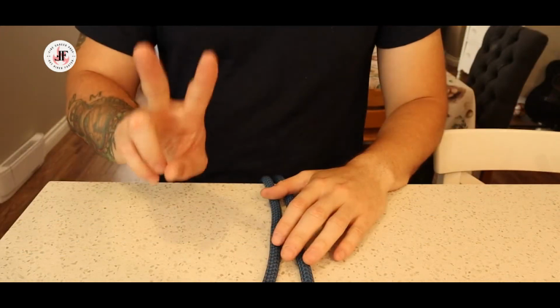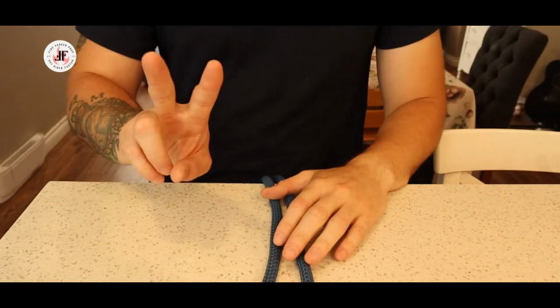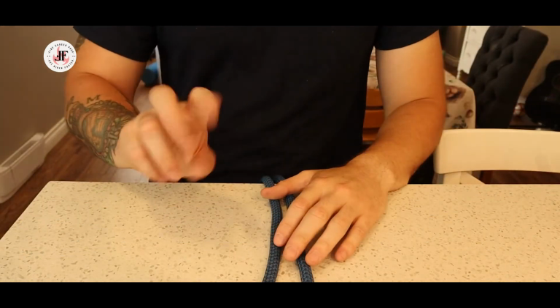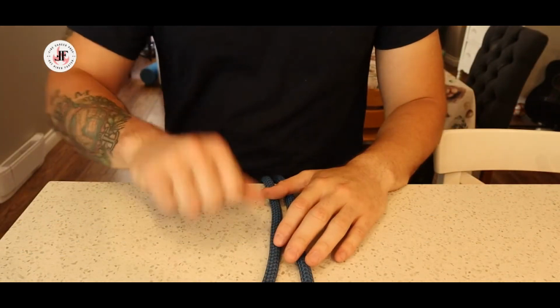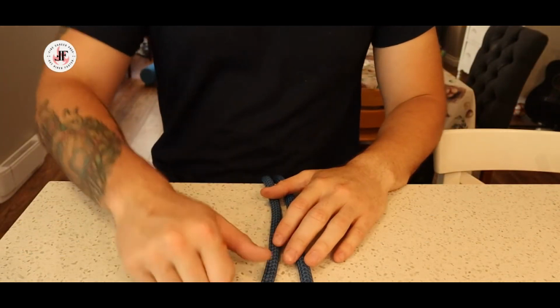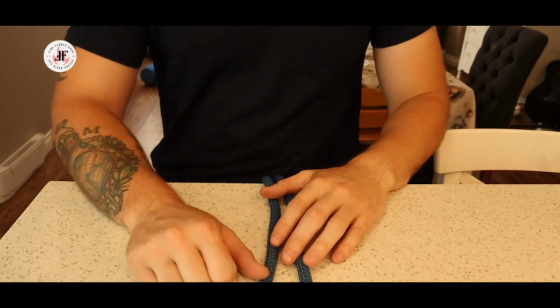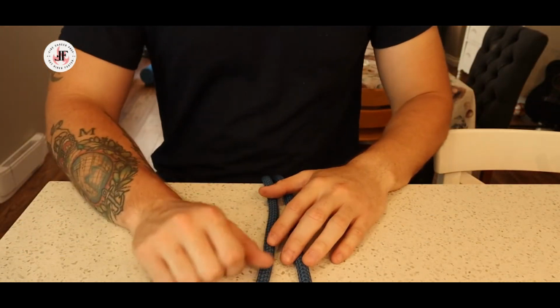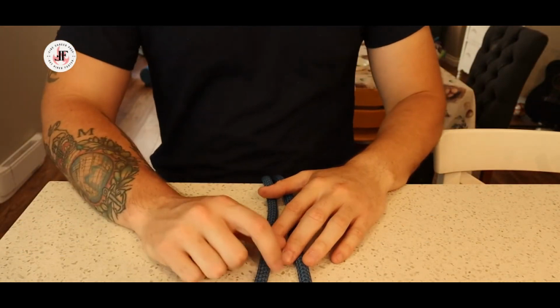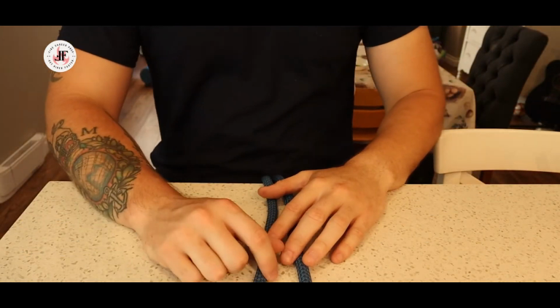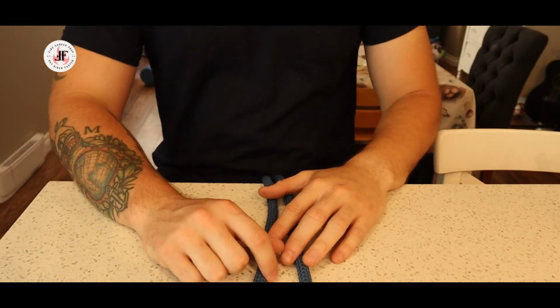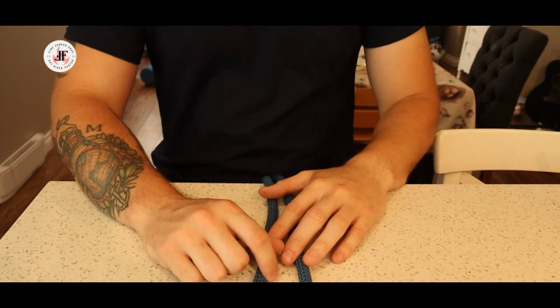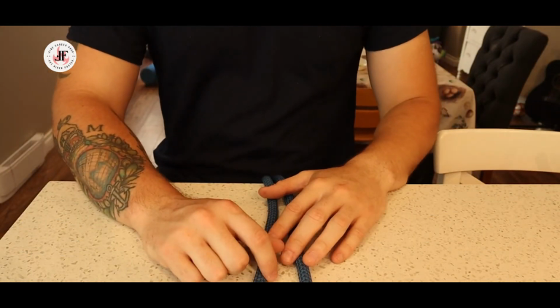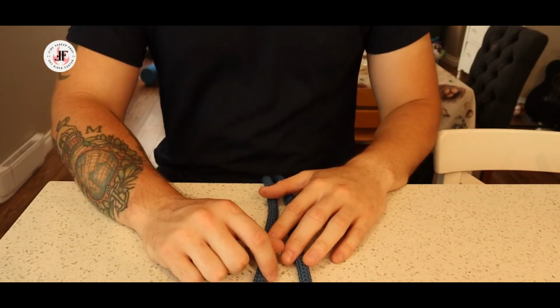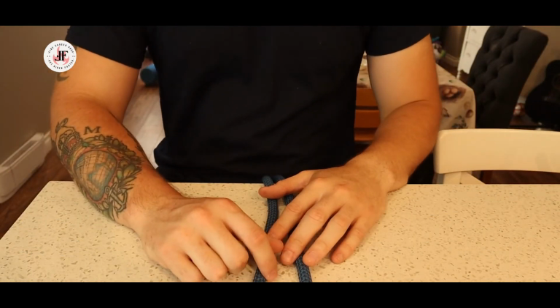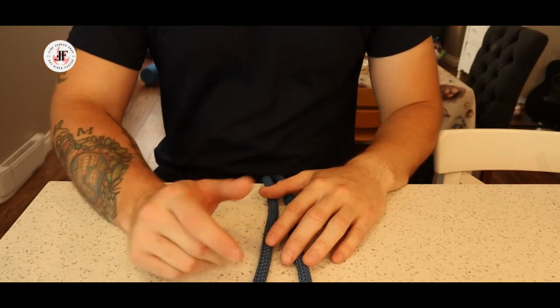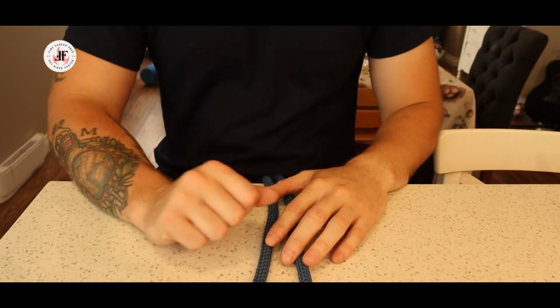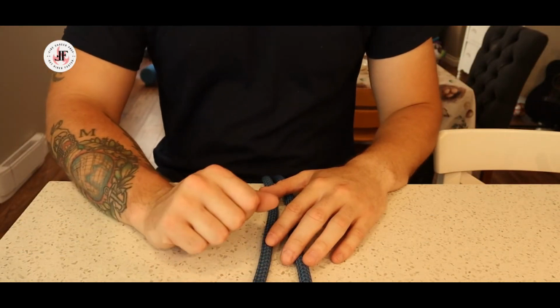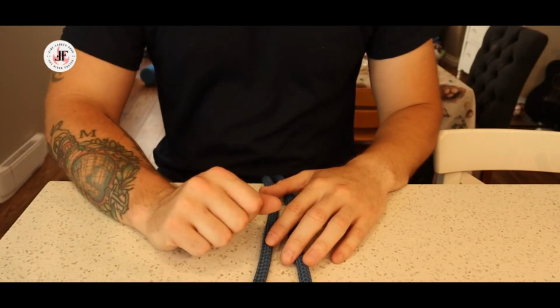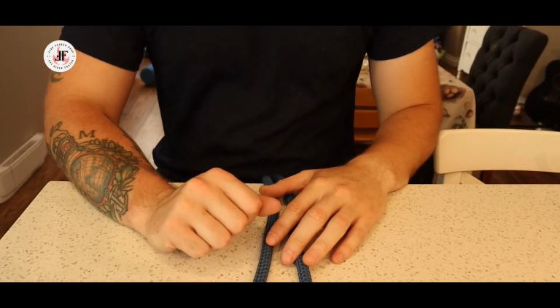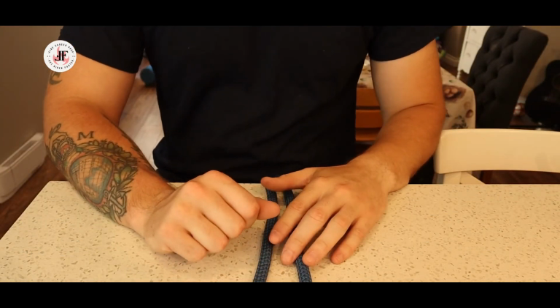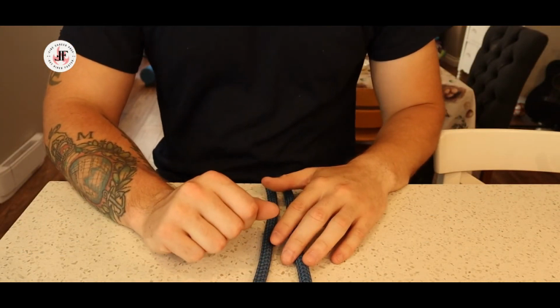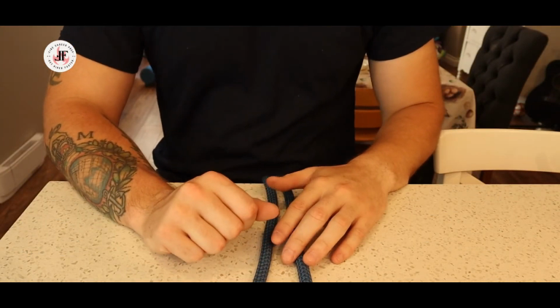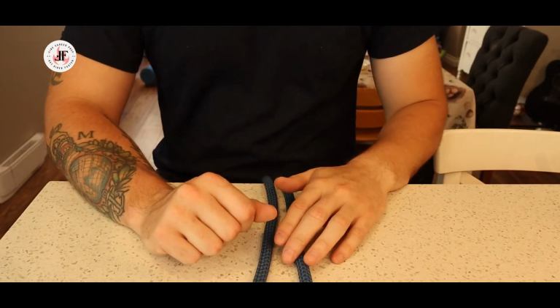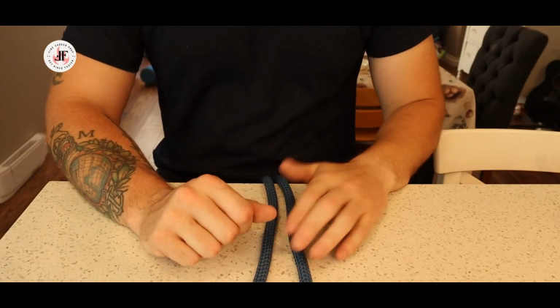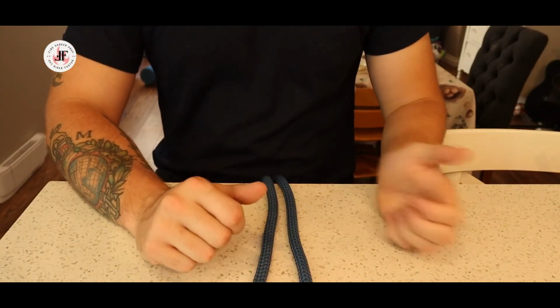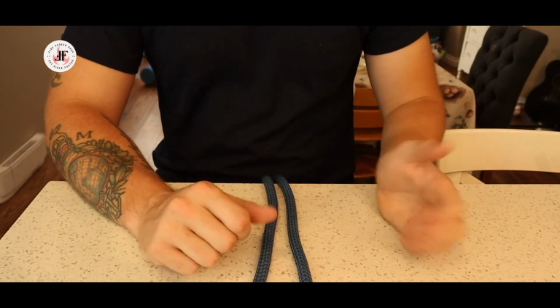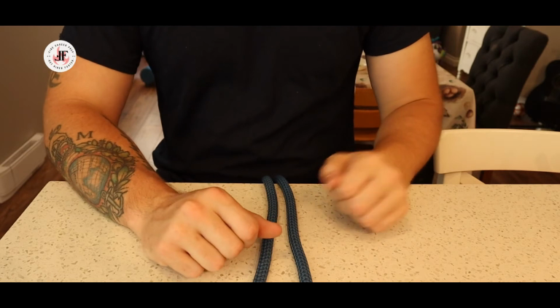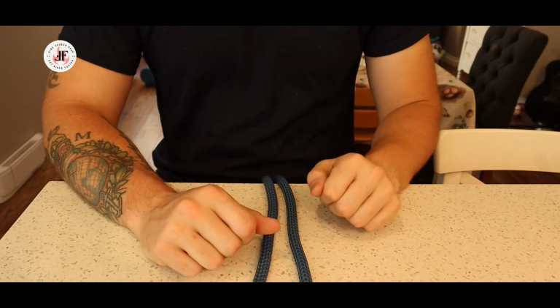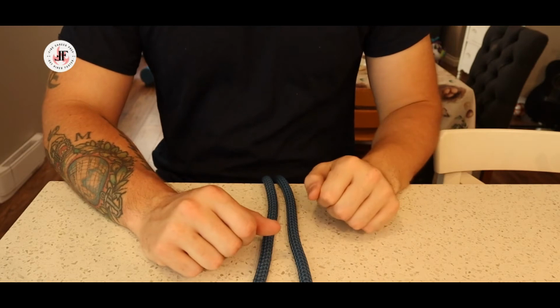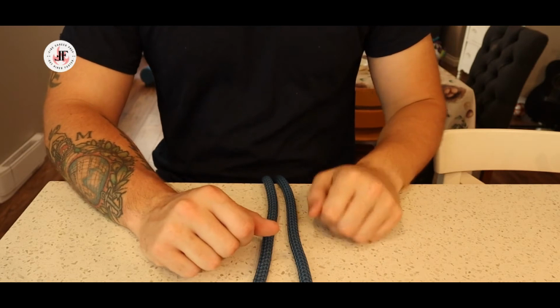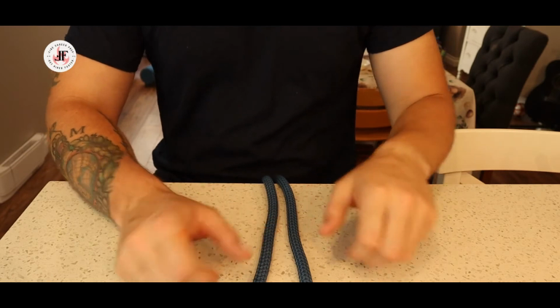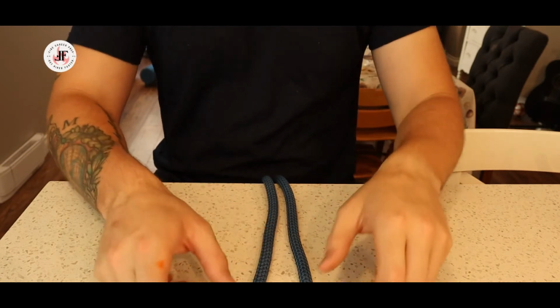There are two ways to tie a clove hitch. The one we're going to talk about in this video is the open method.